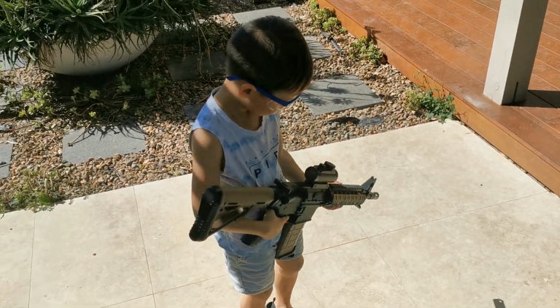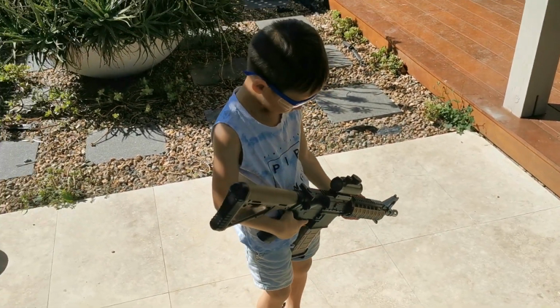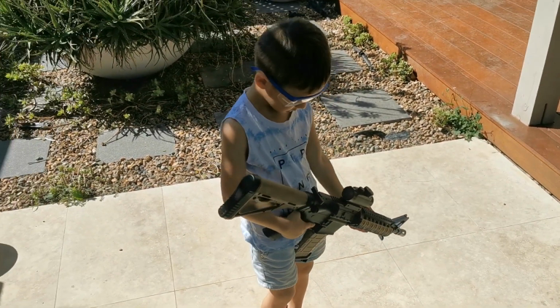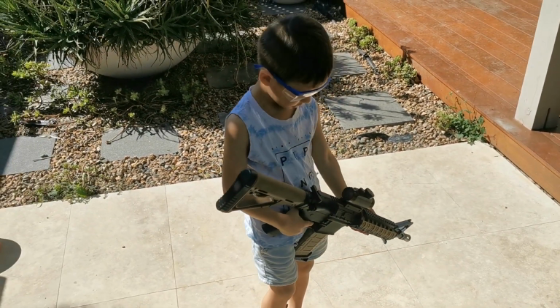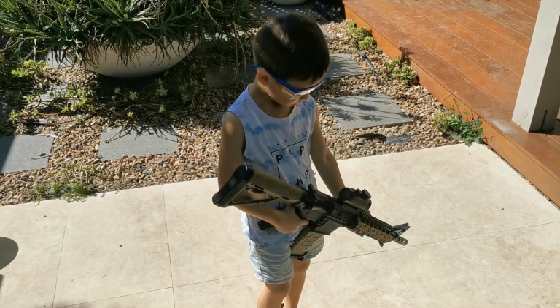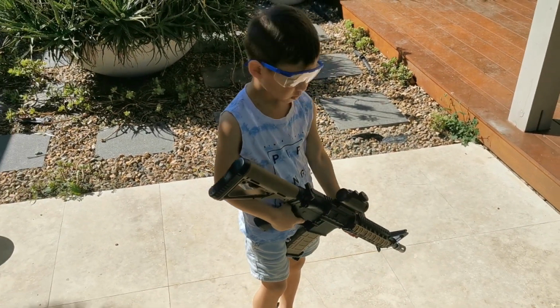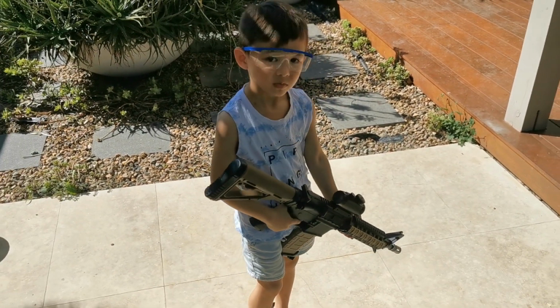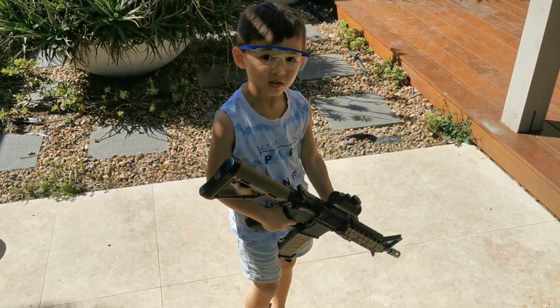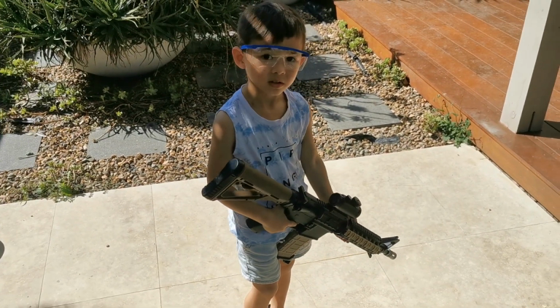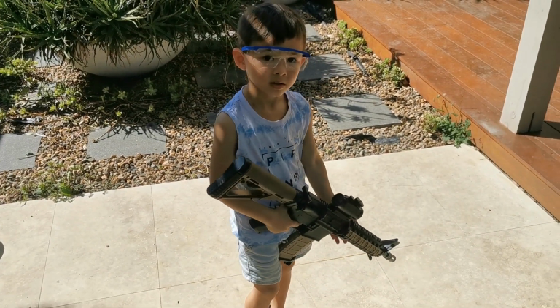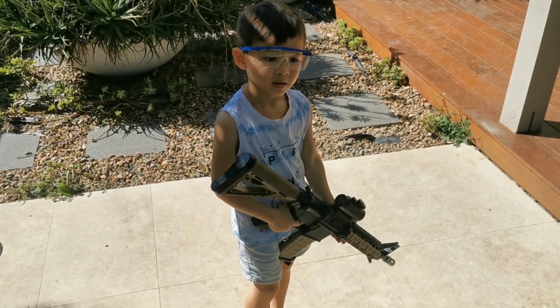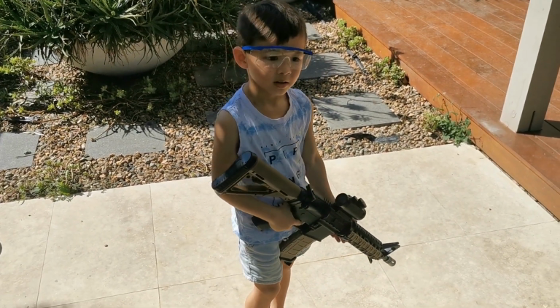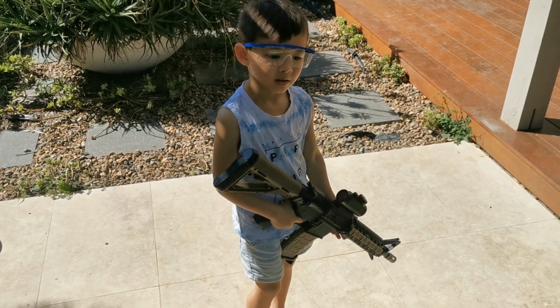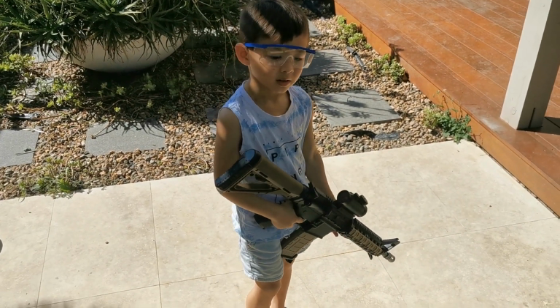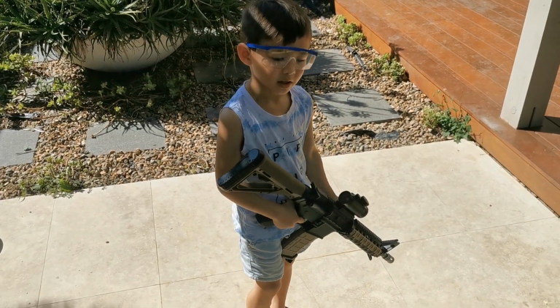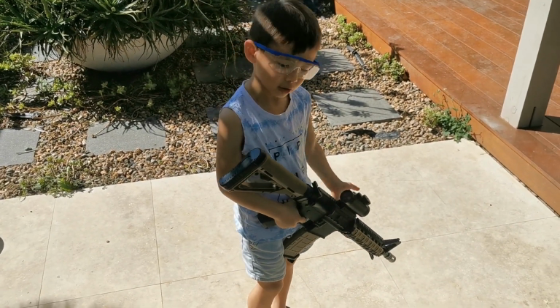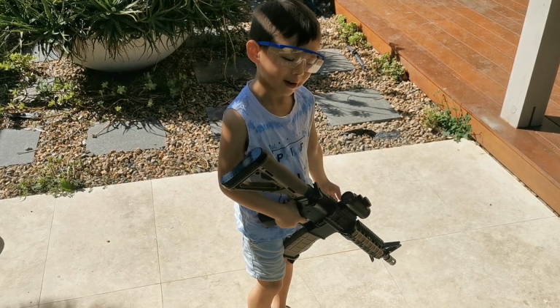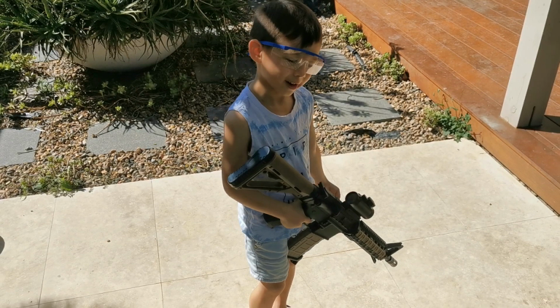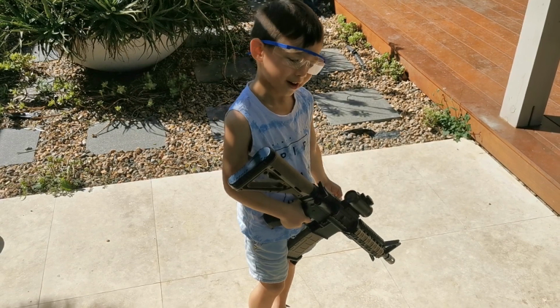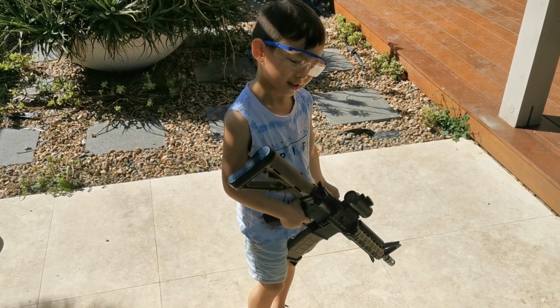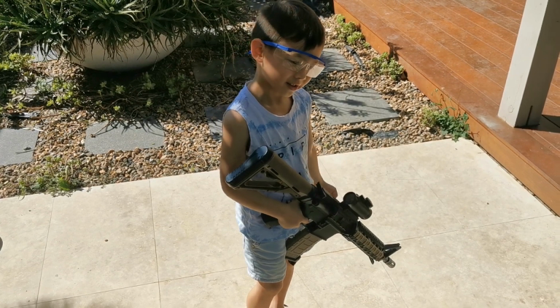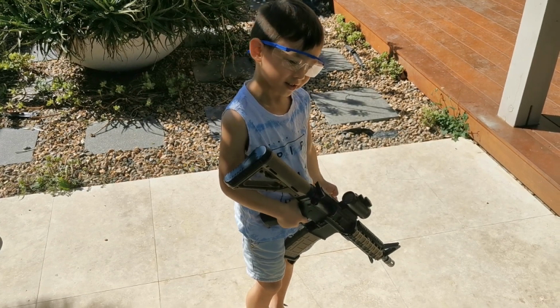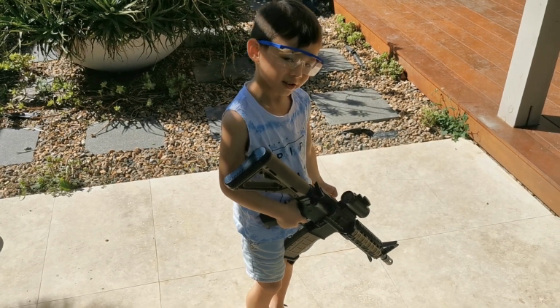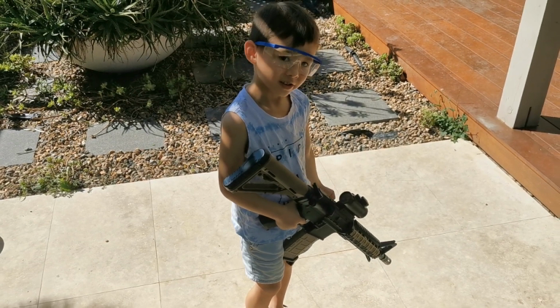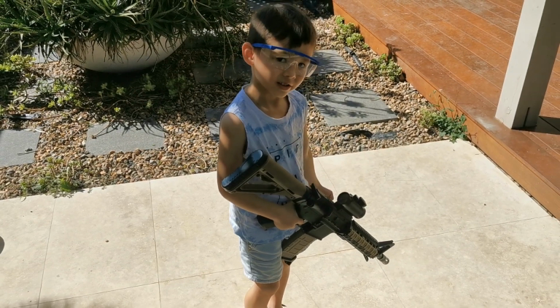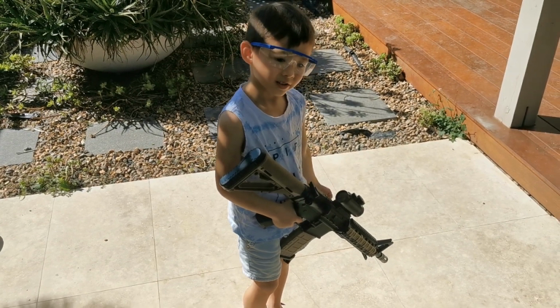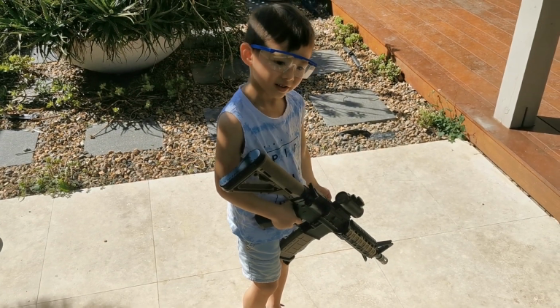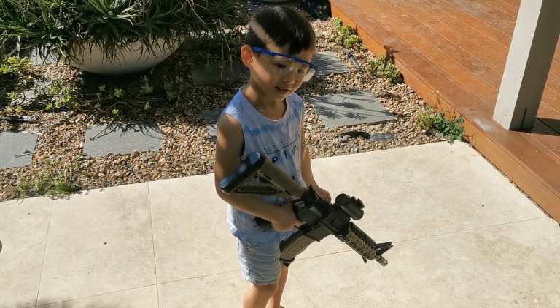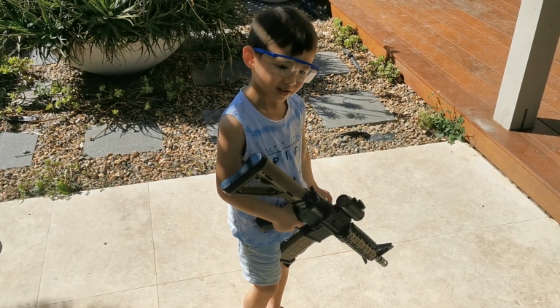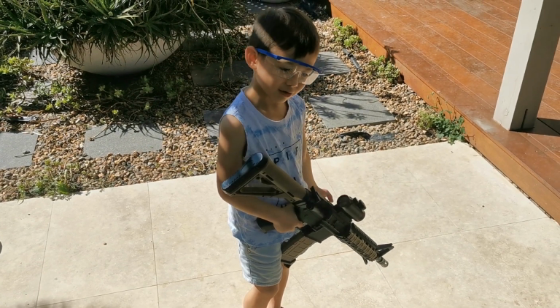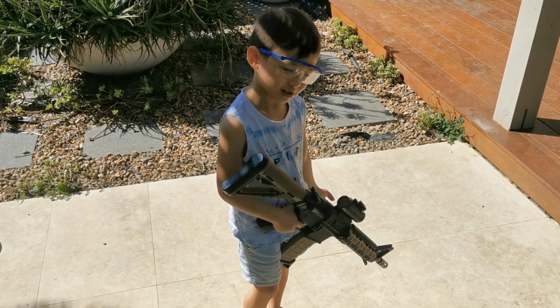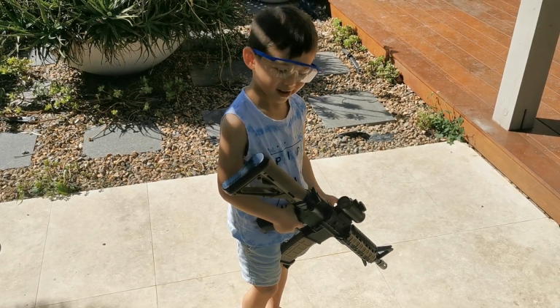We can have gel blasters because of where we are. In Australia. In what state? Queensland.